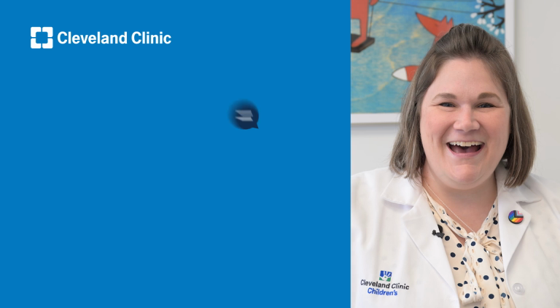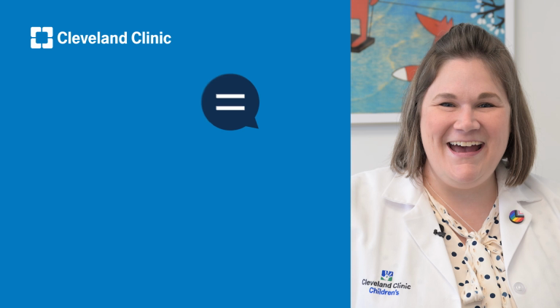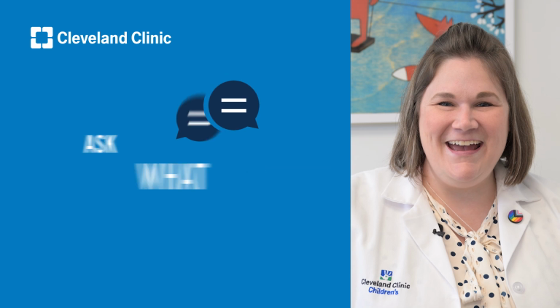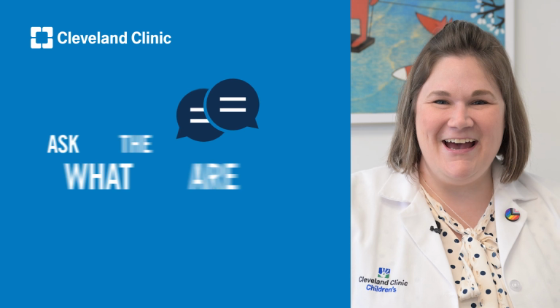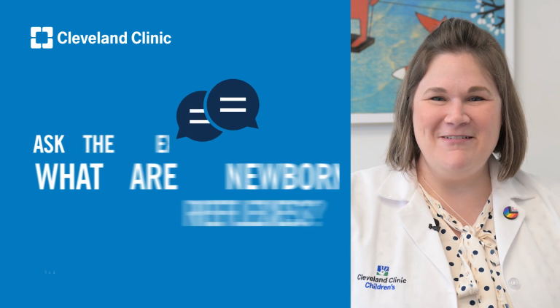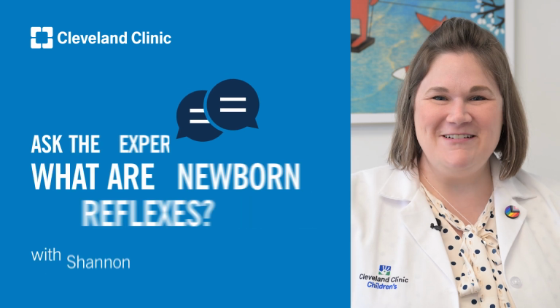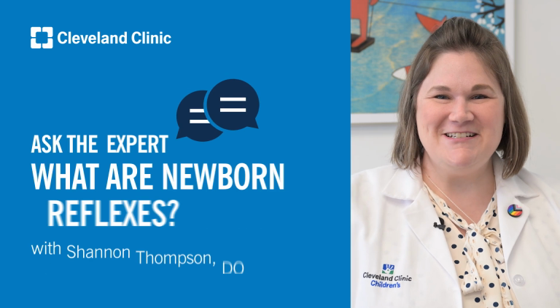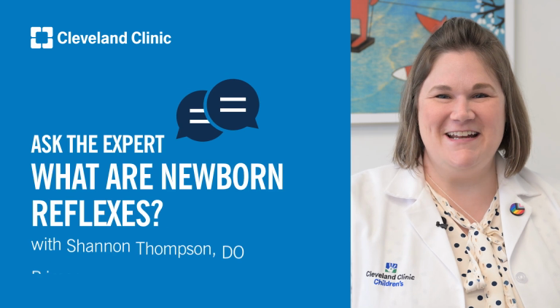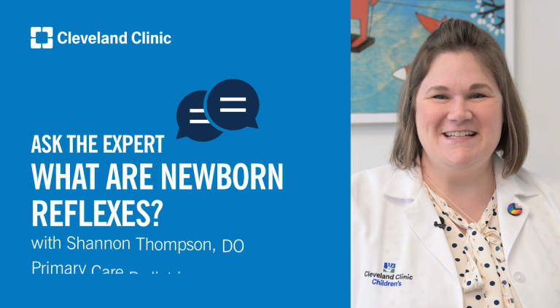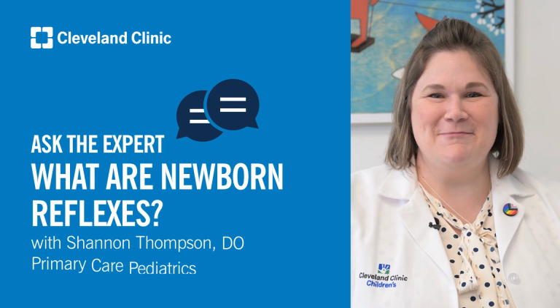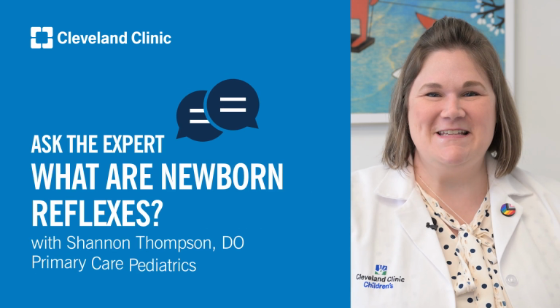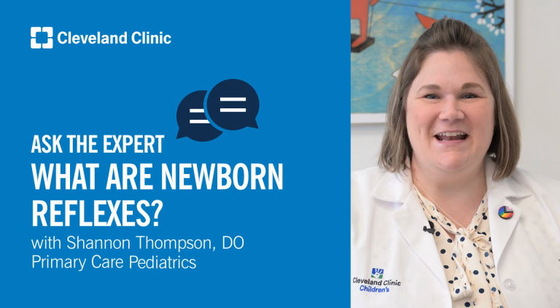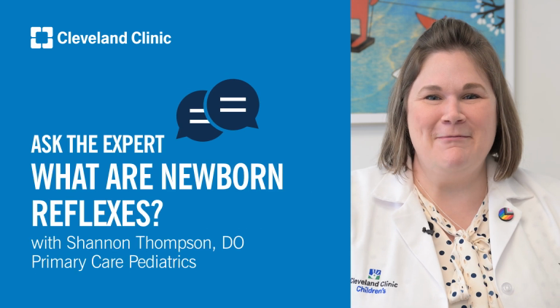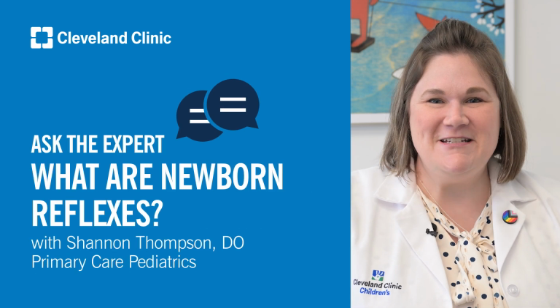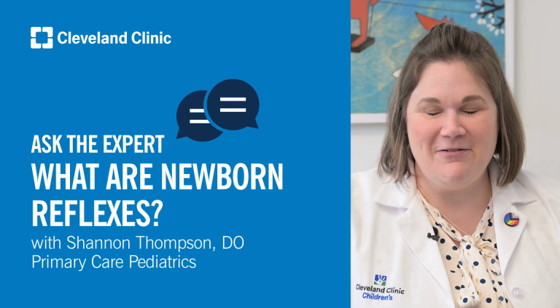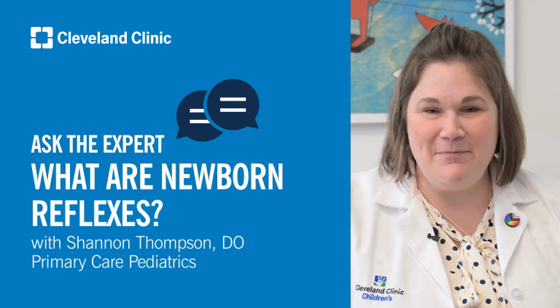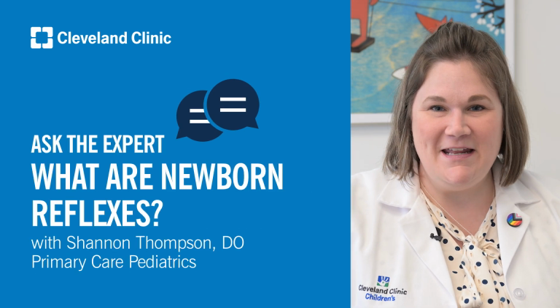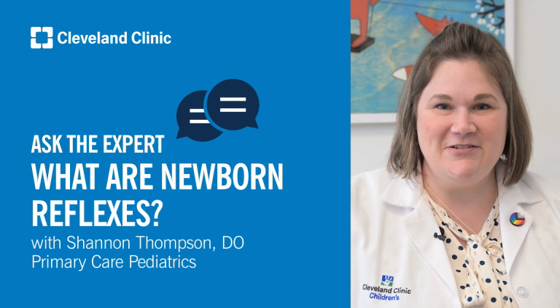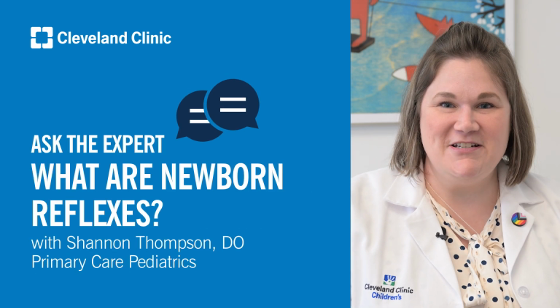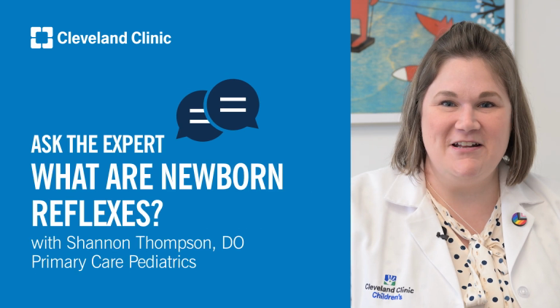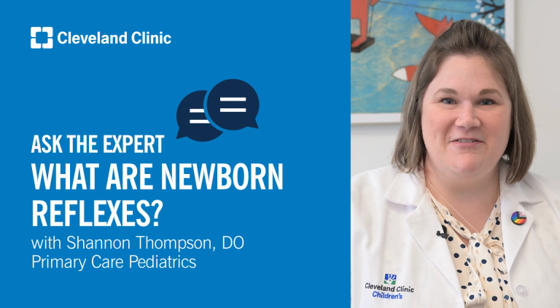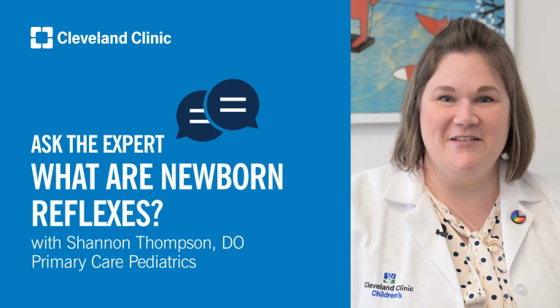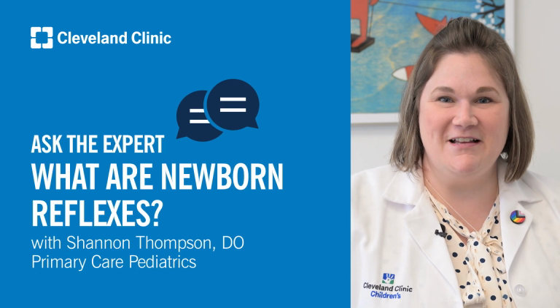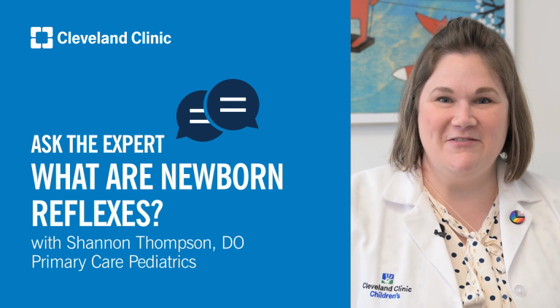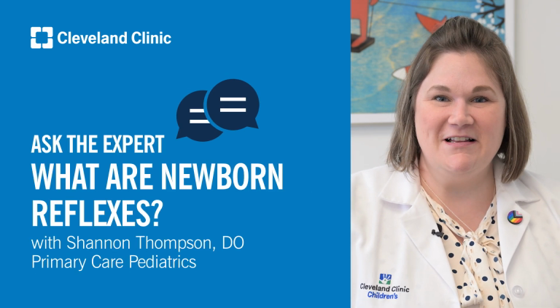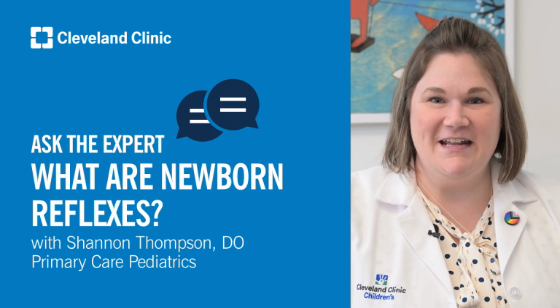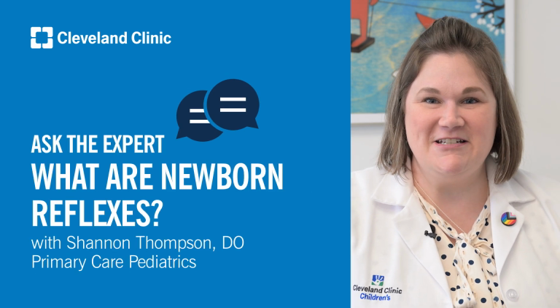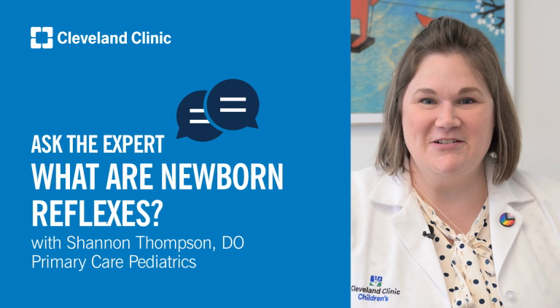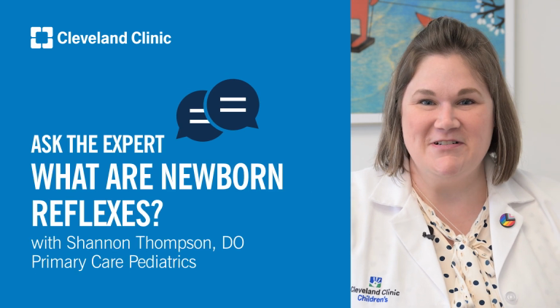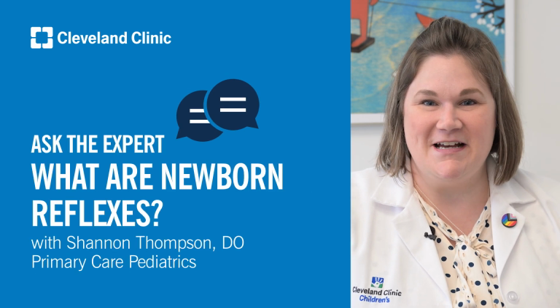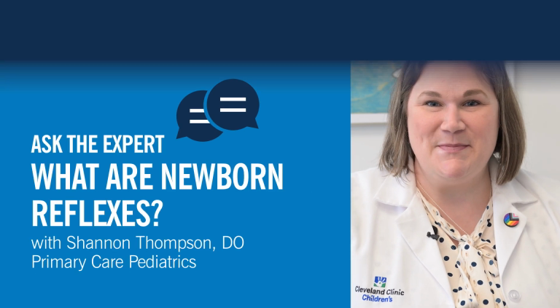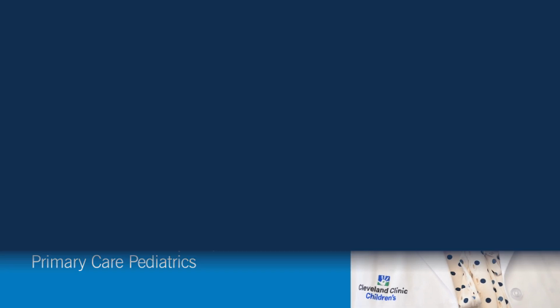Hi, I'm Dr. Shannon Thompson. I'm a general pediatrician for the Cleveland Clinic Children's Hospital.